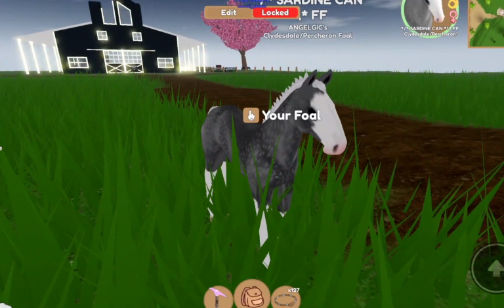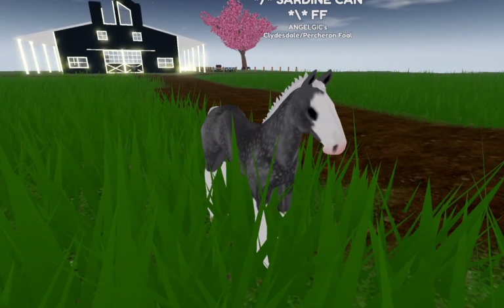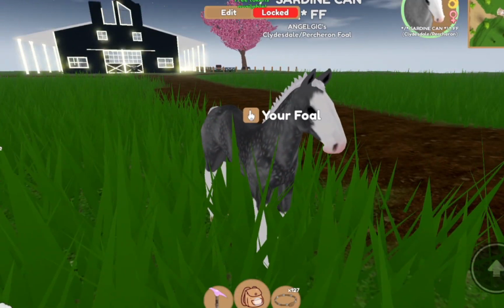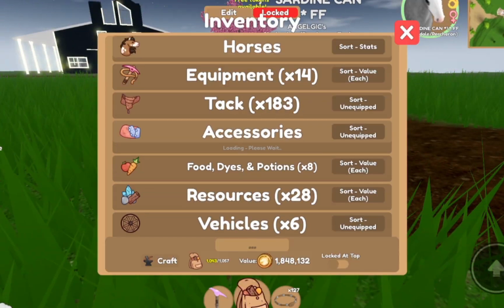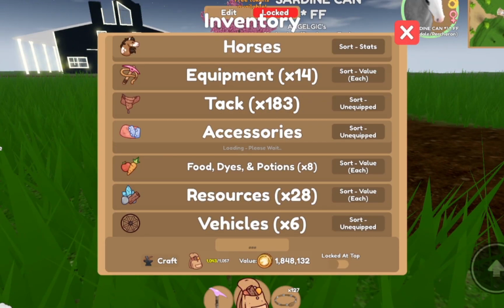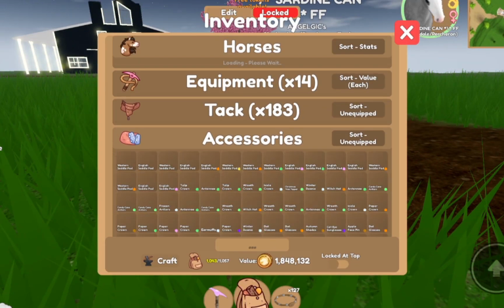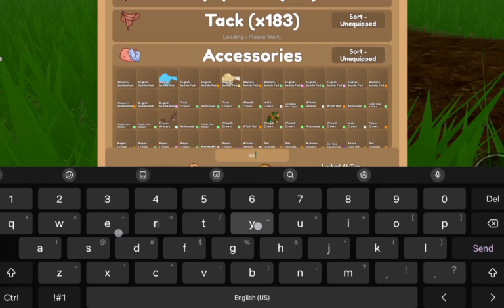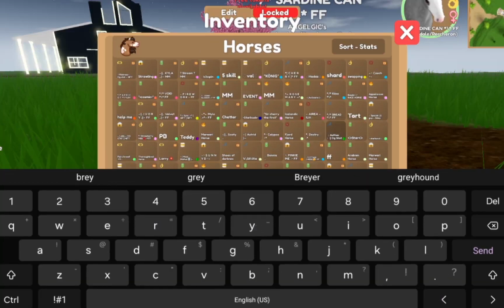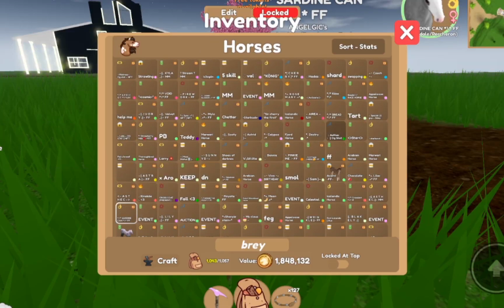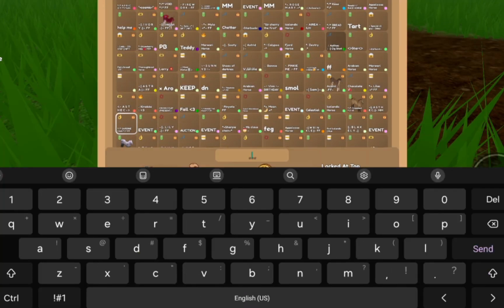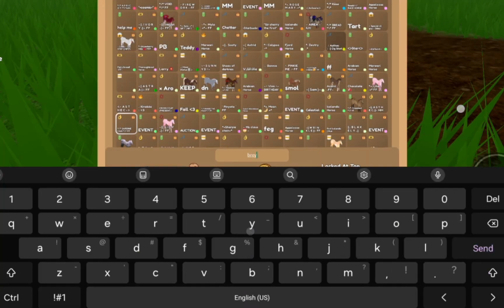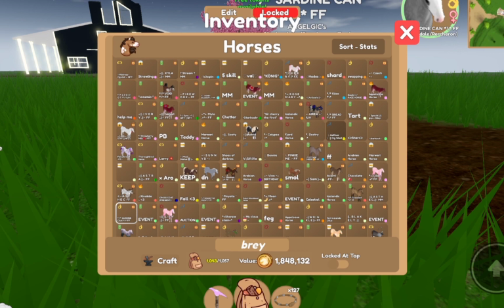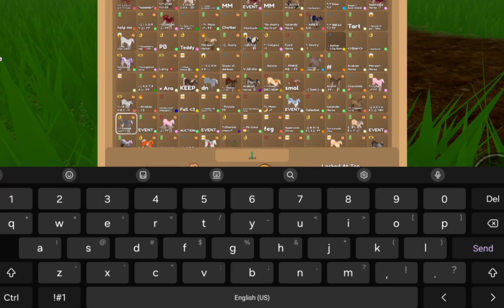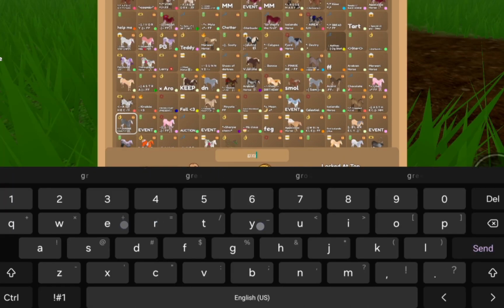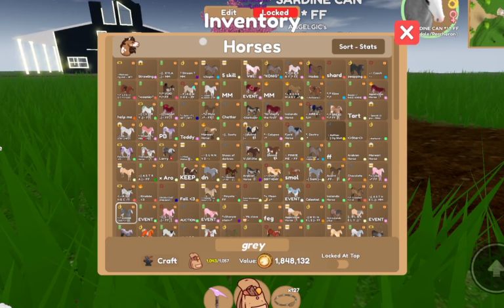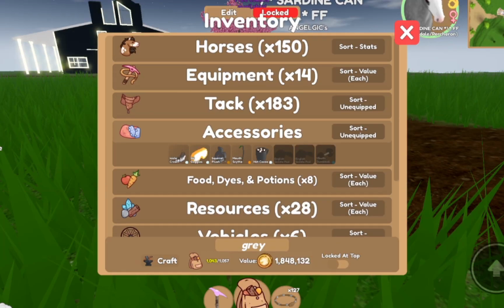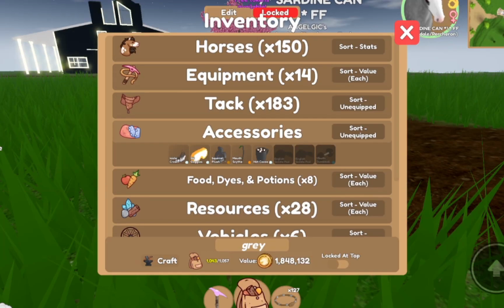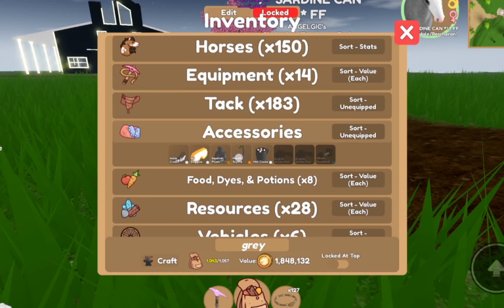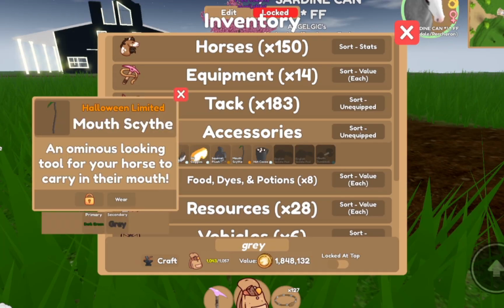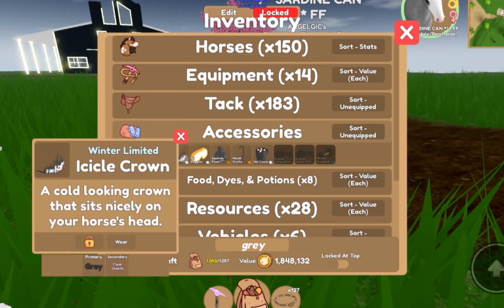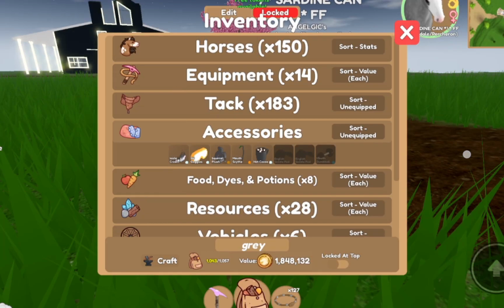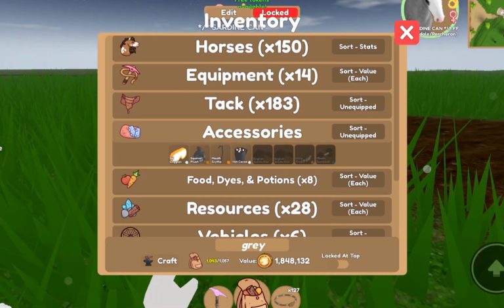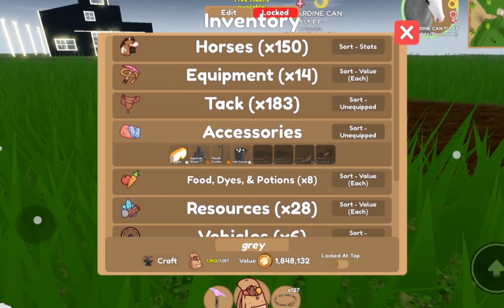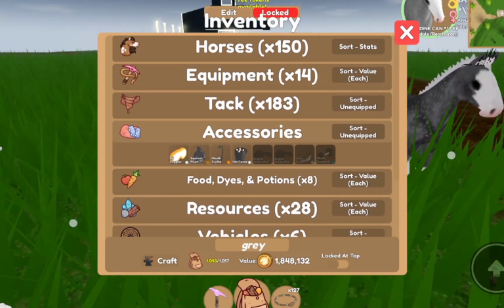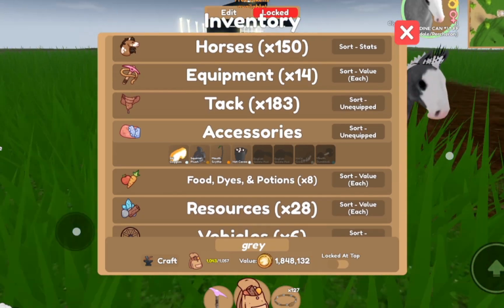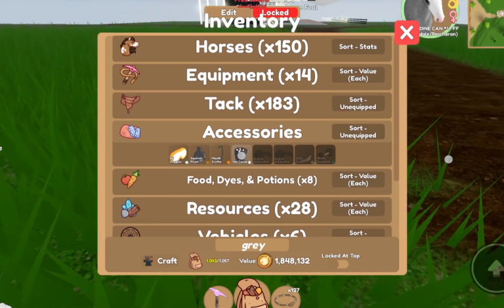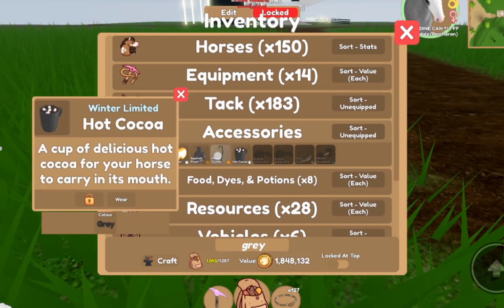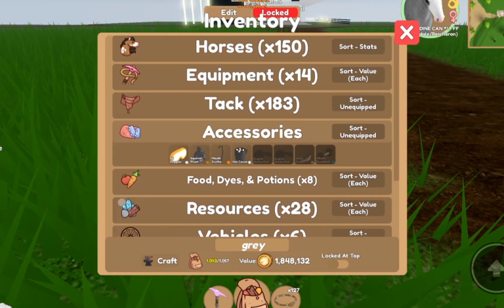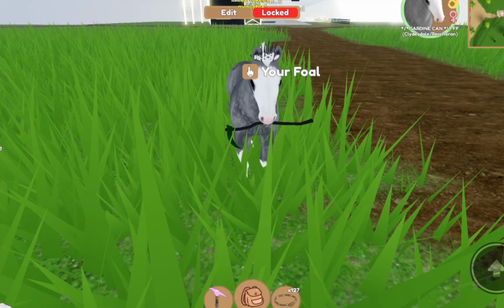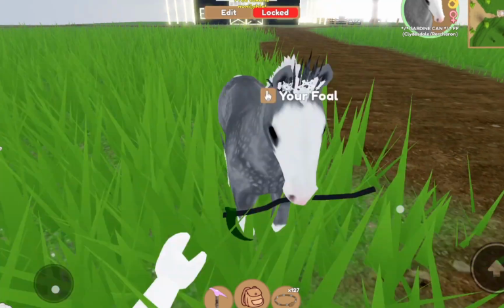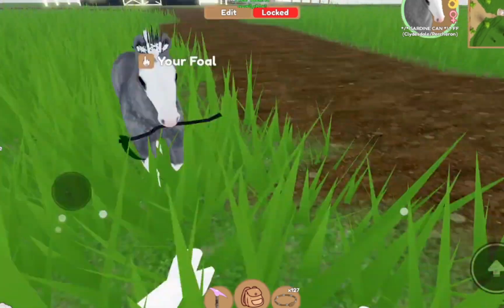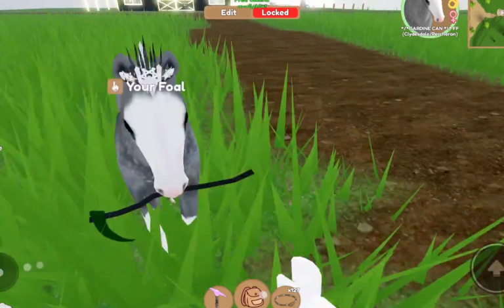Next we have Sardine Can. I was thinking maybe she could be a ruler or something as I collect that Clyde coat.